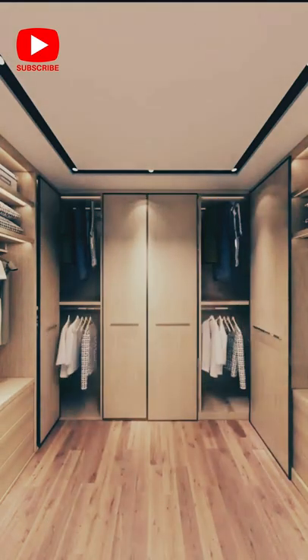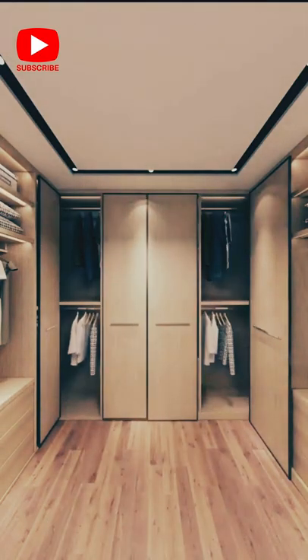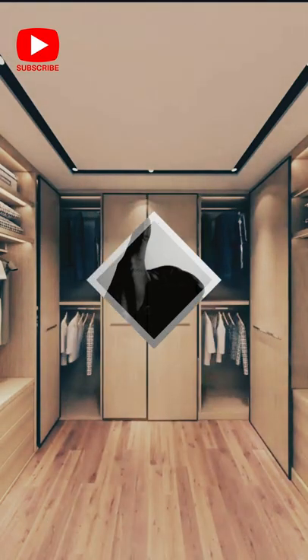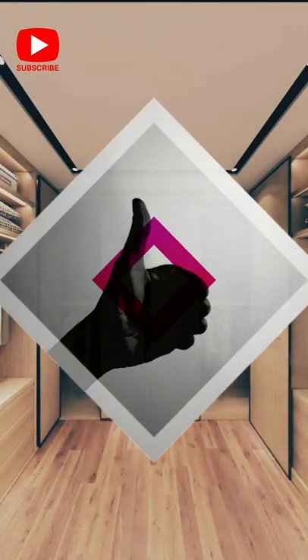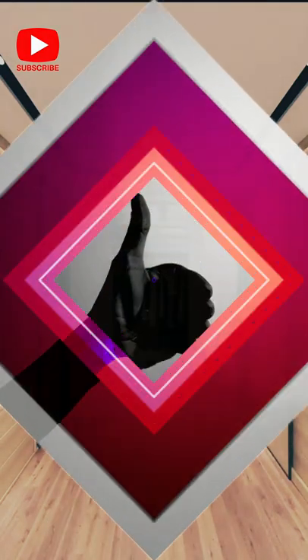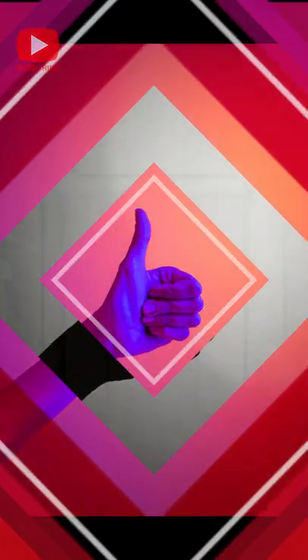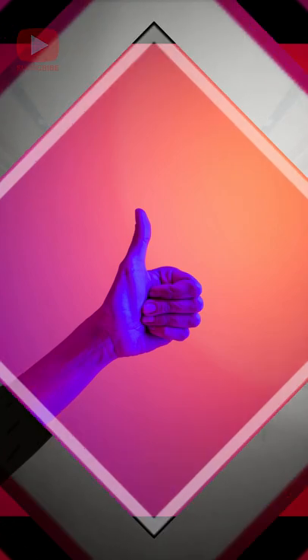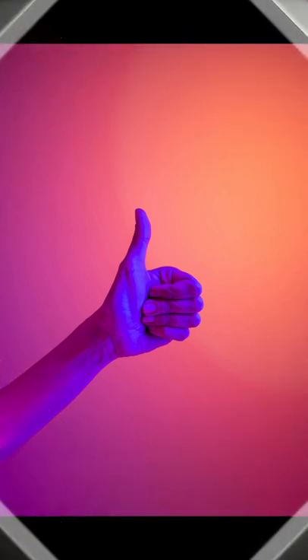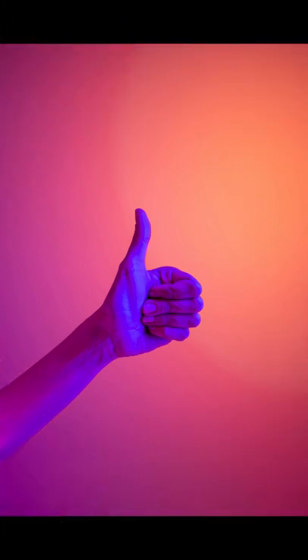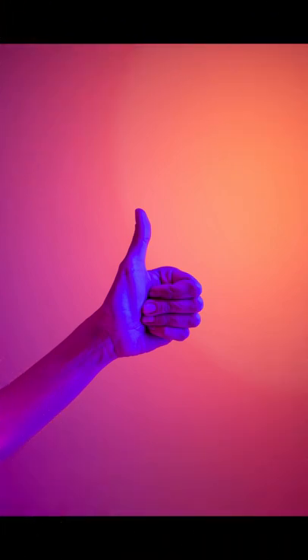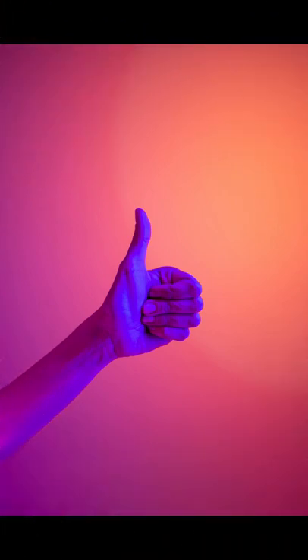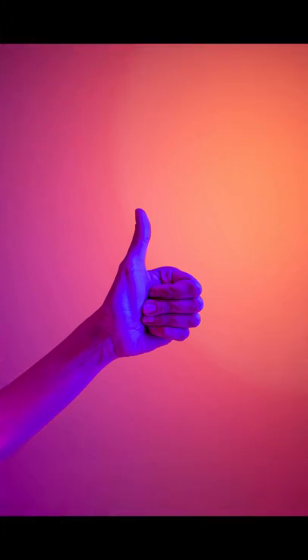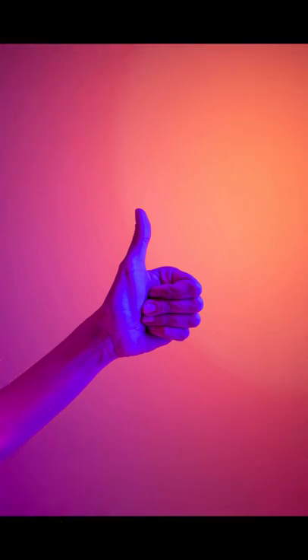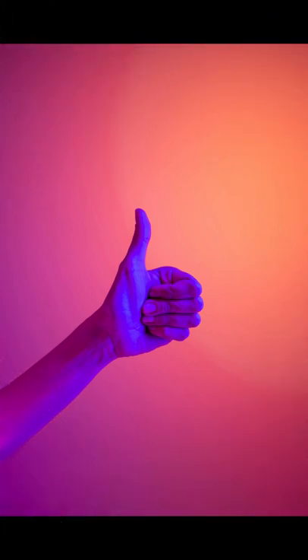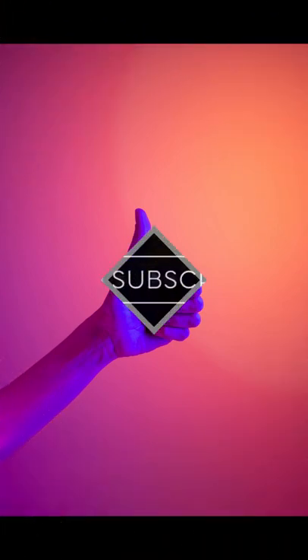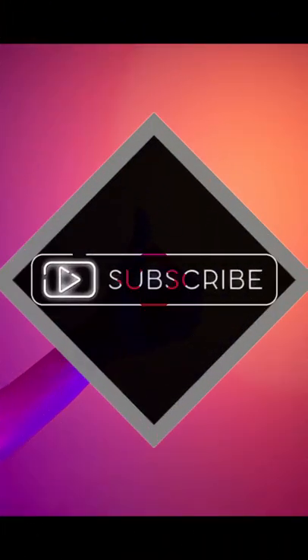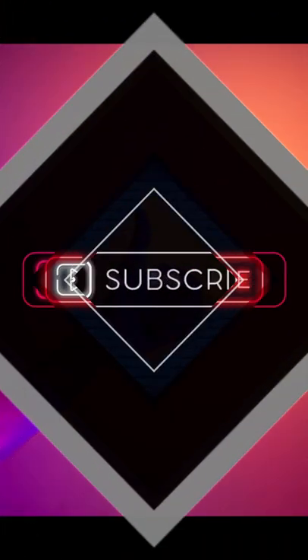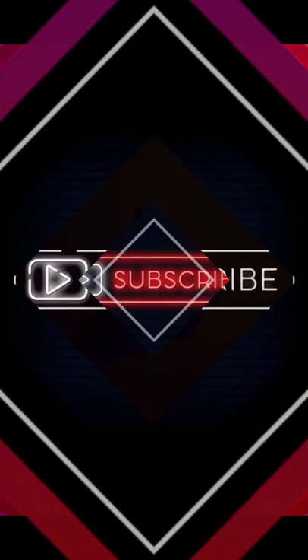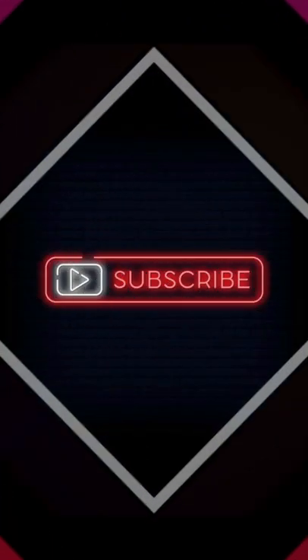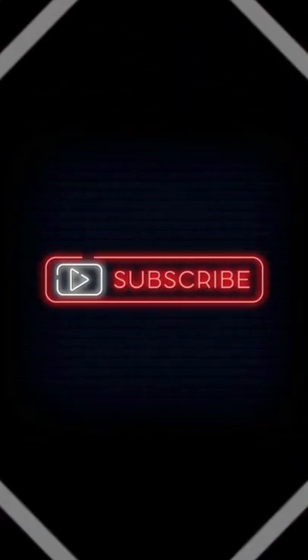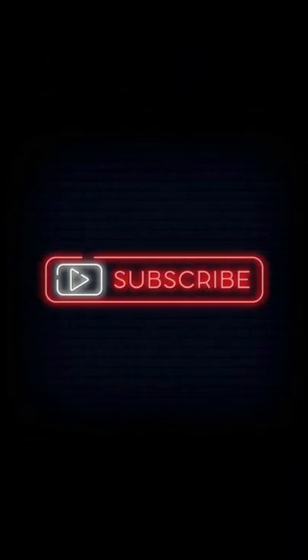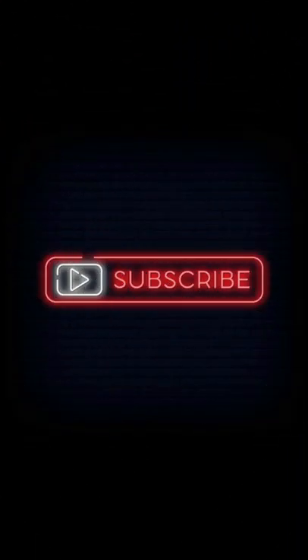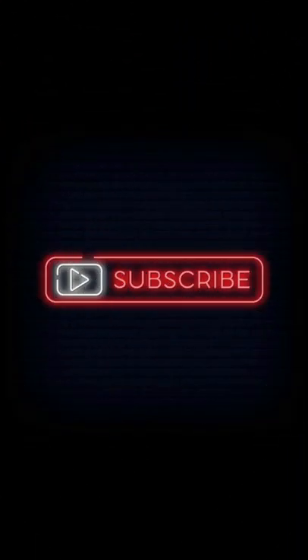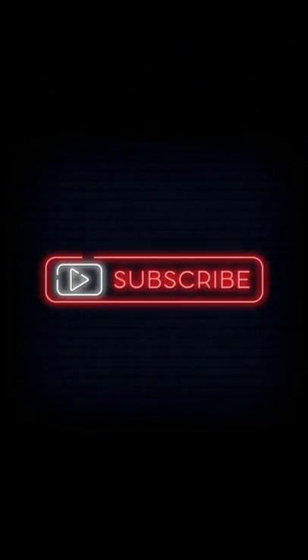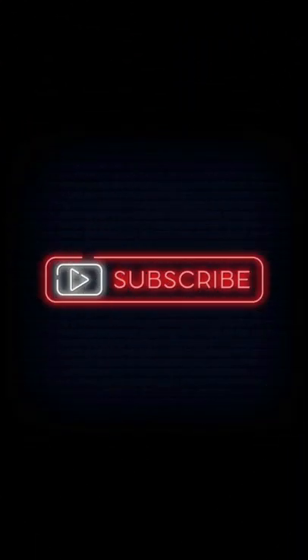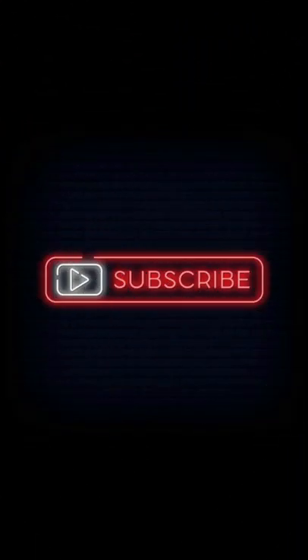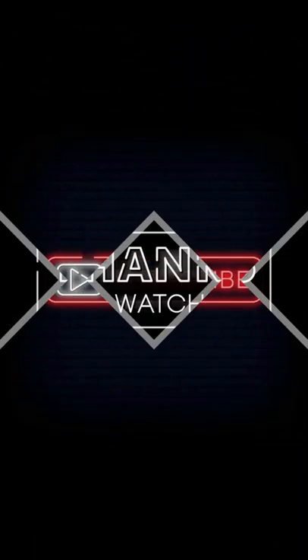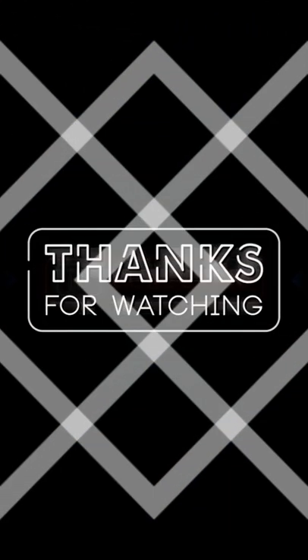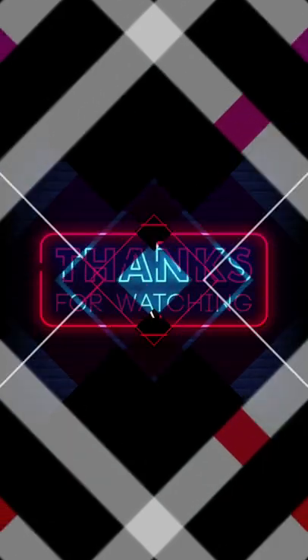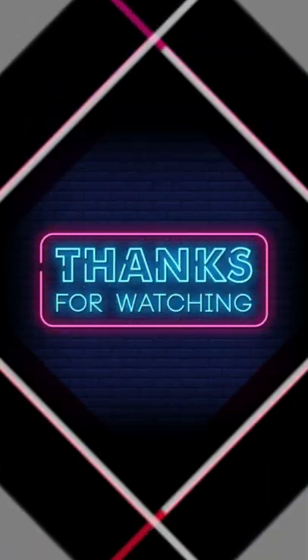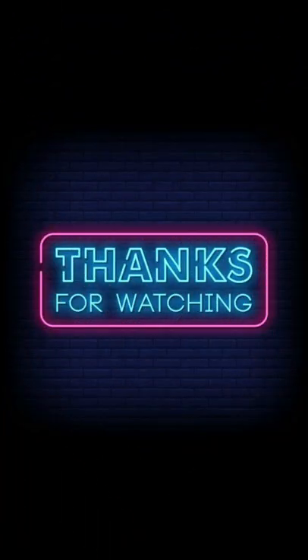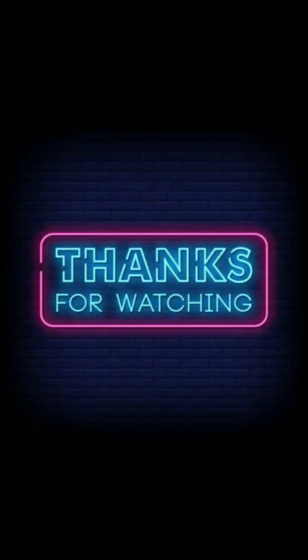If you find these design ideas helpful, please like, share, comment, and subscribe to the channel. Thank you!